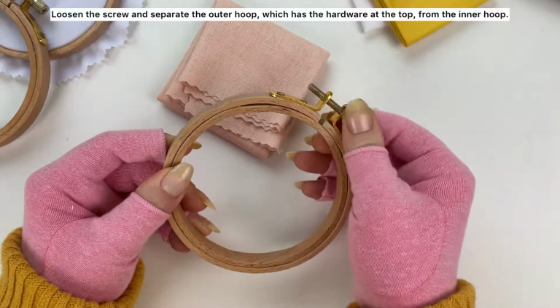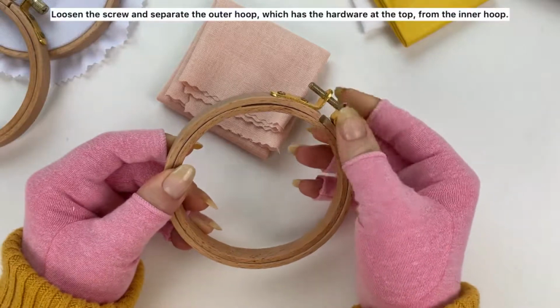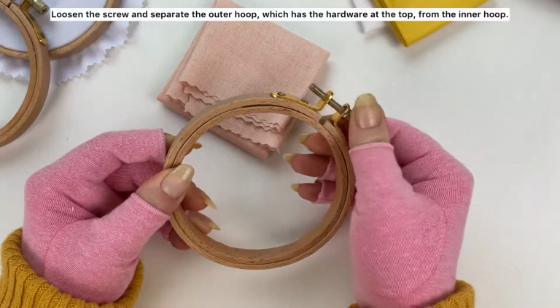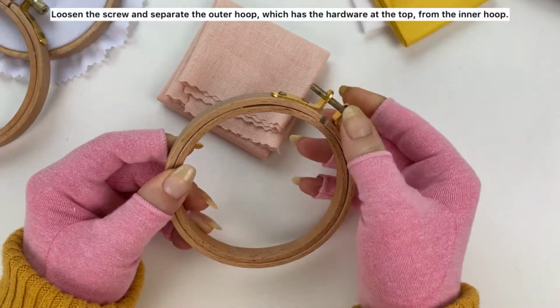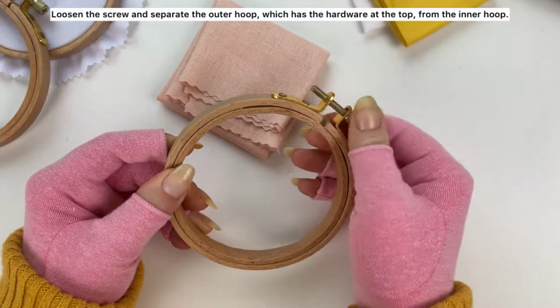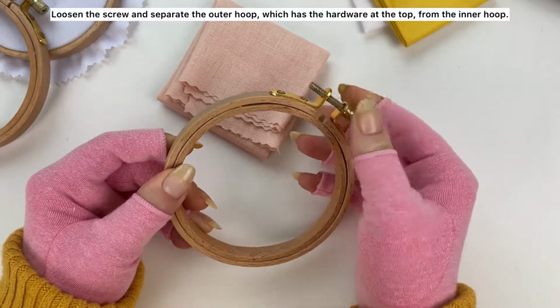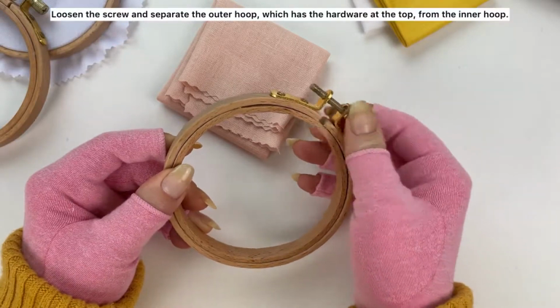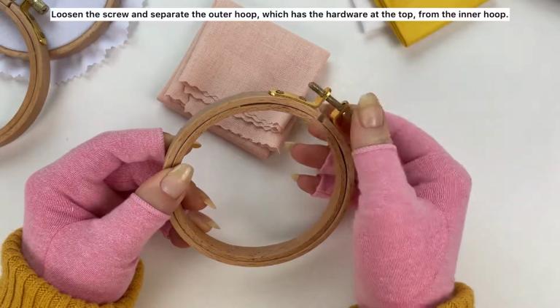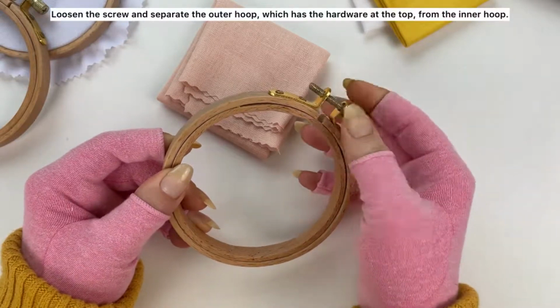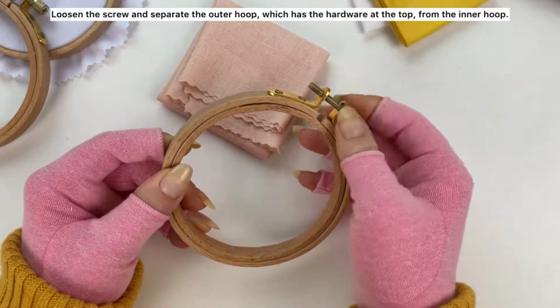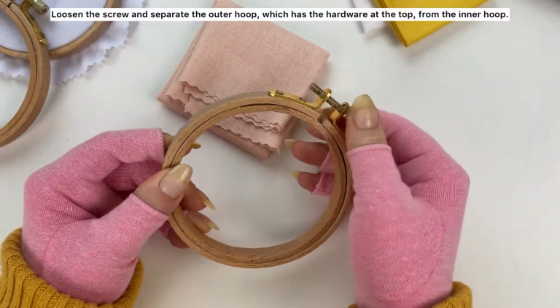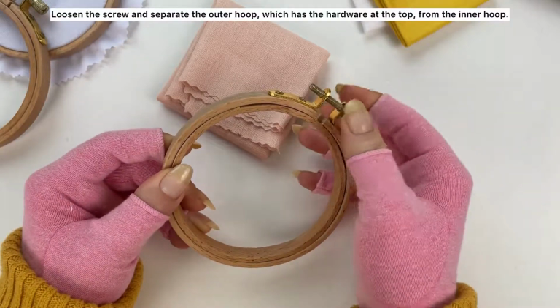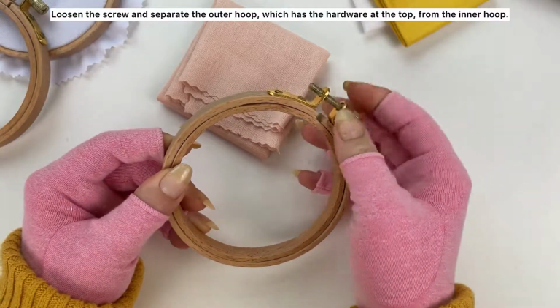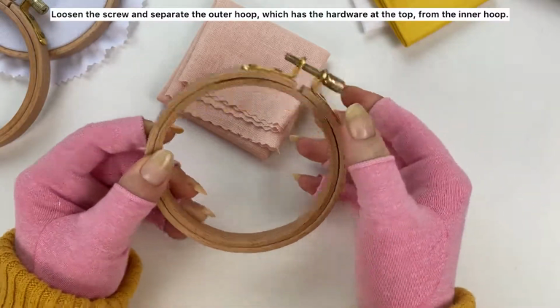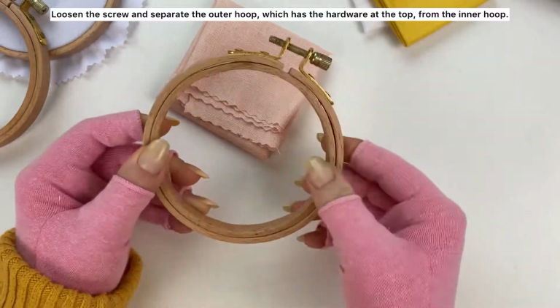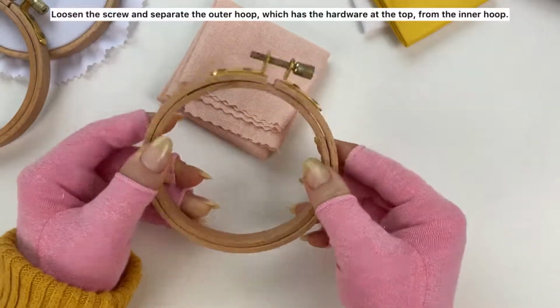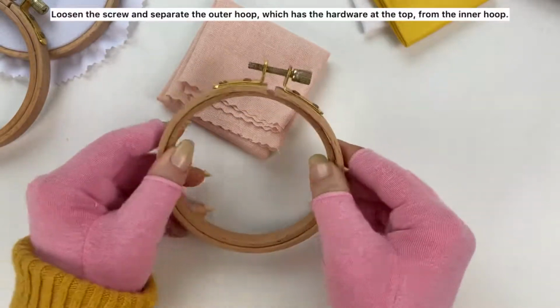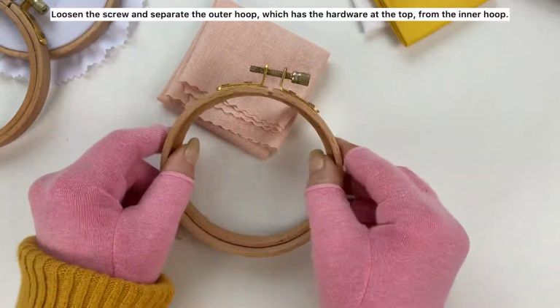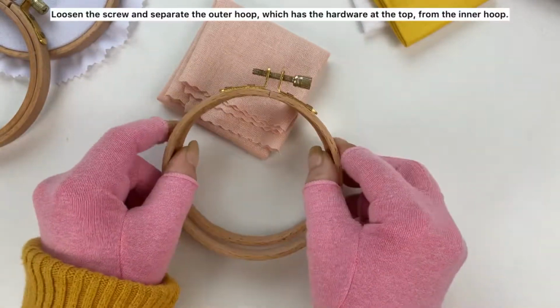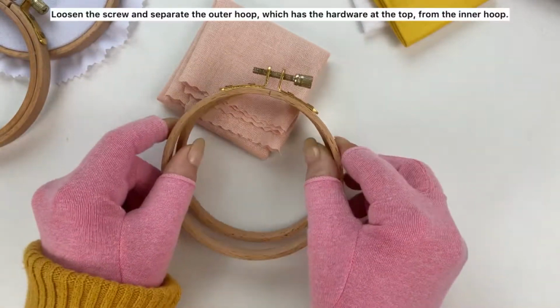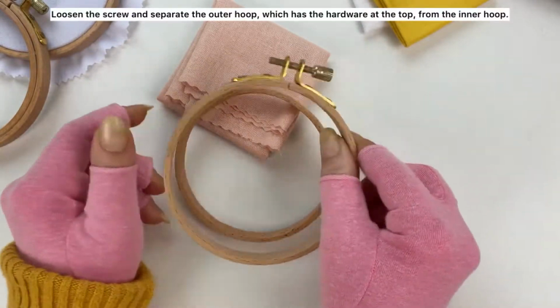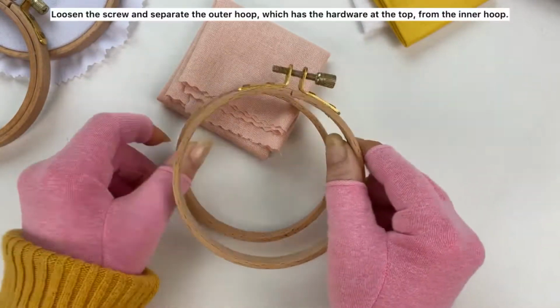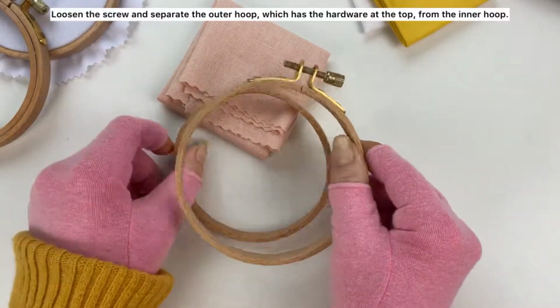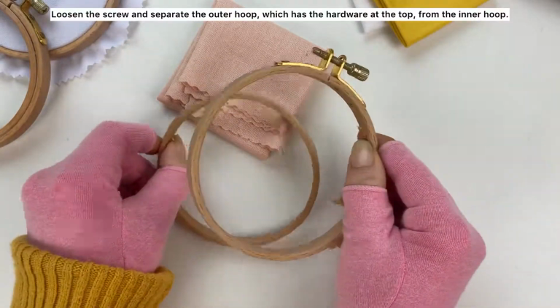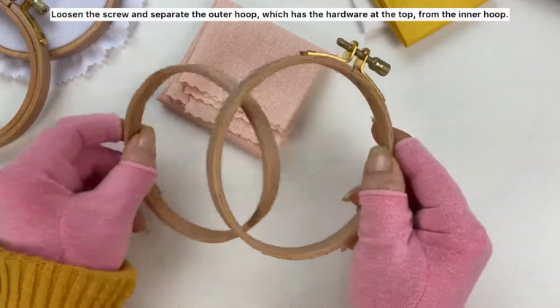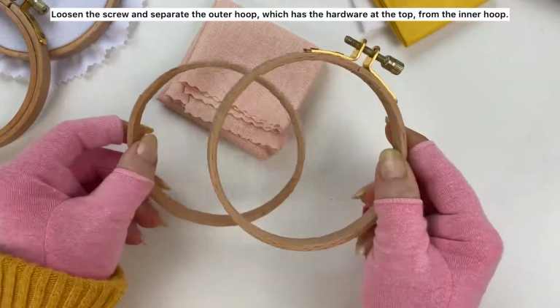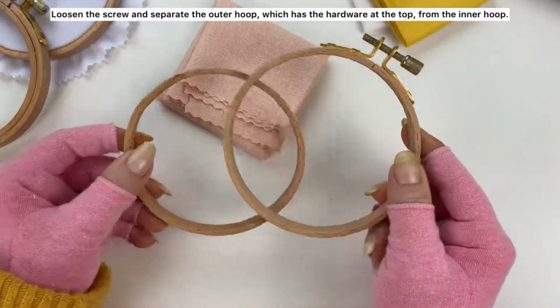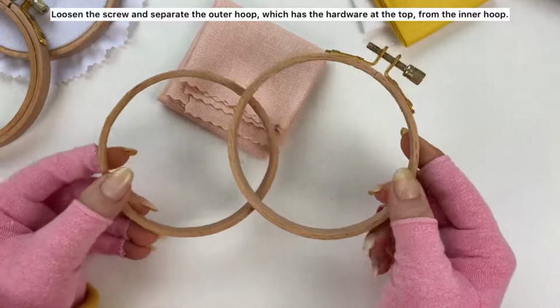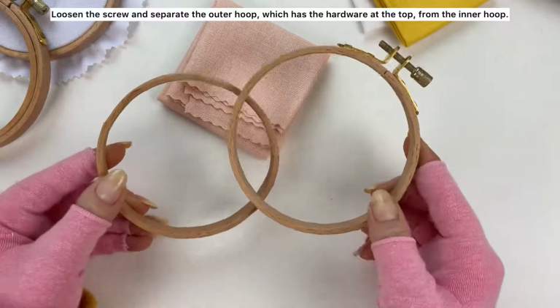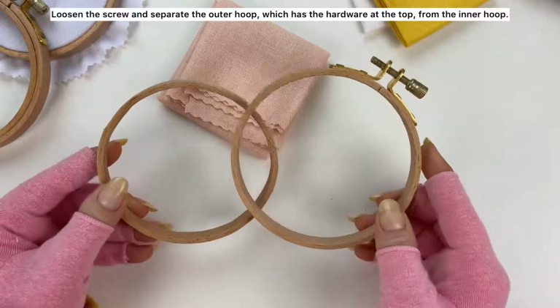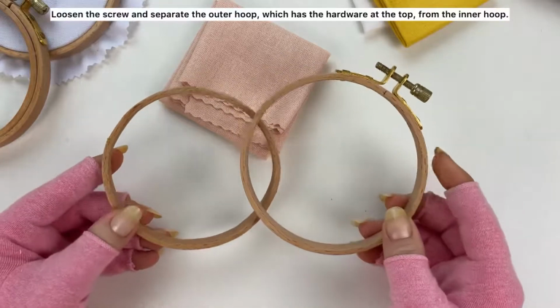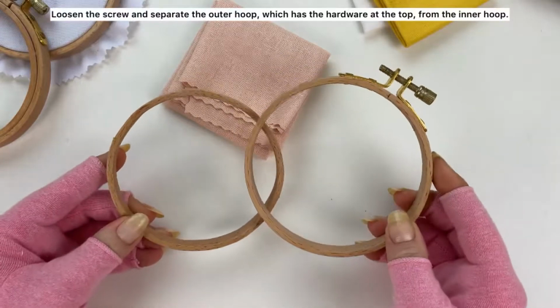Loosen the screw and separate the outer hoop, which has the hardware at the top, from the inner hoop.